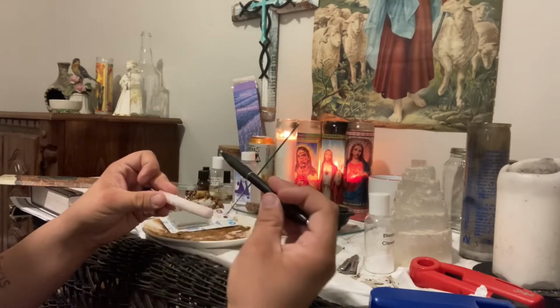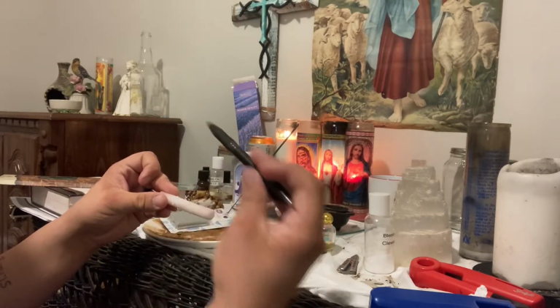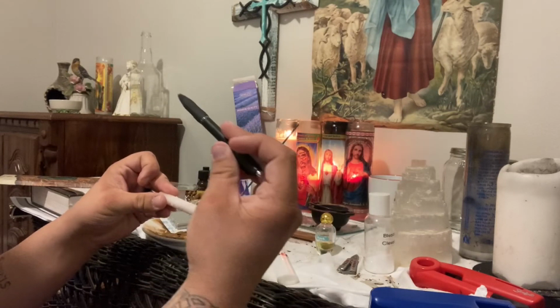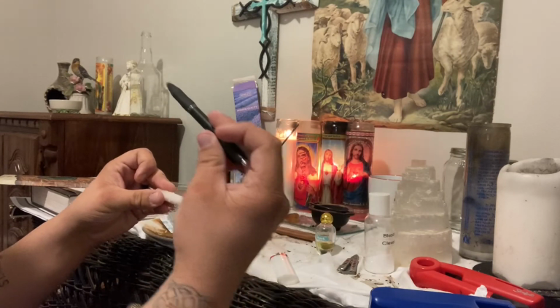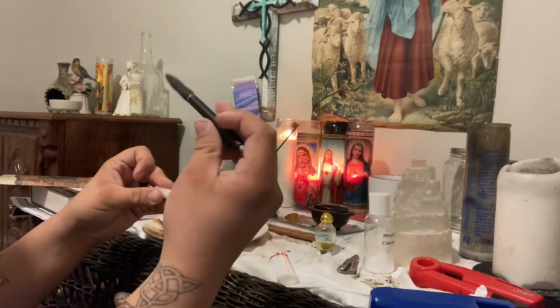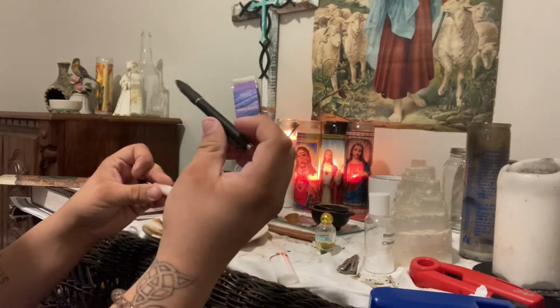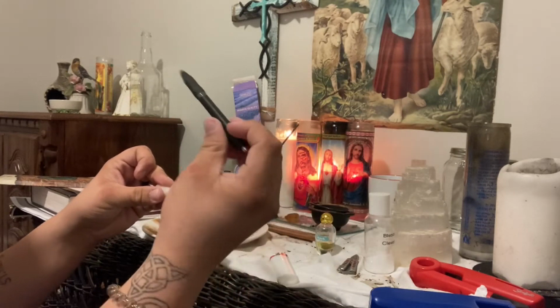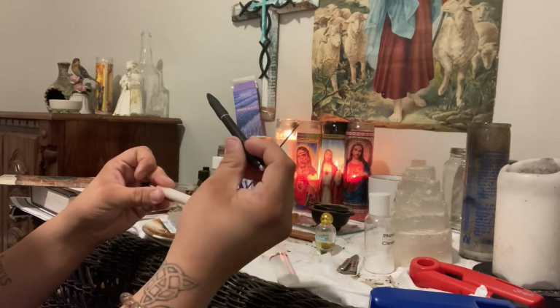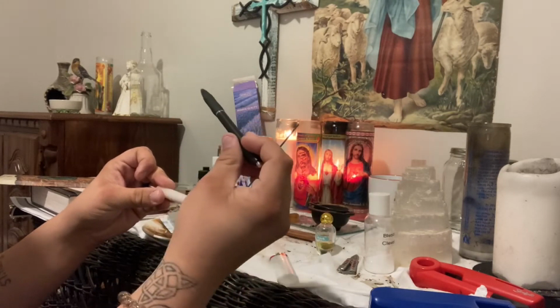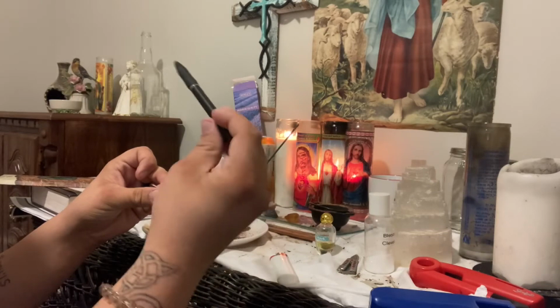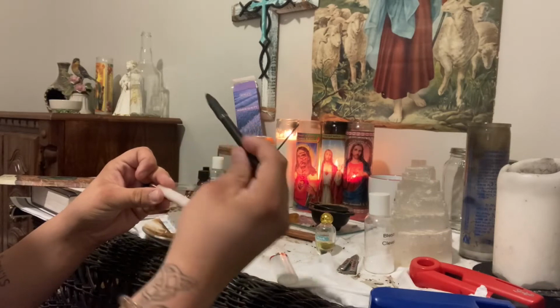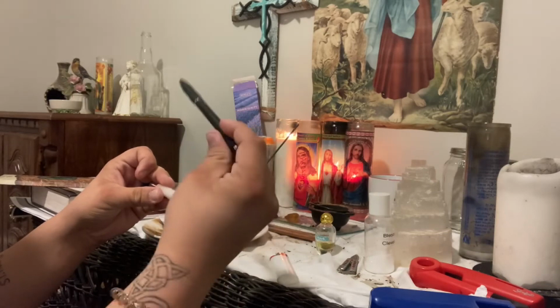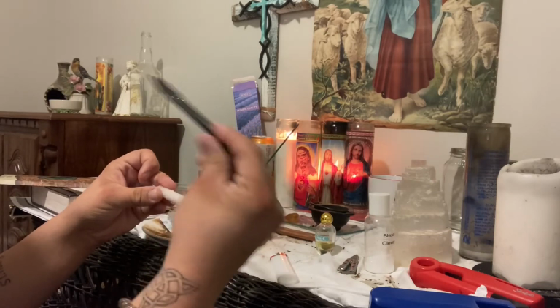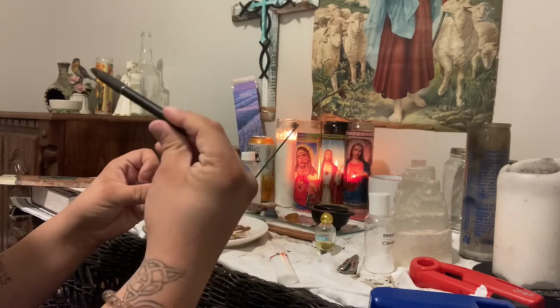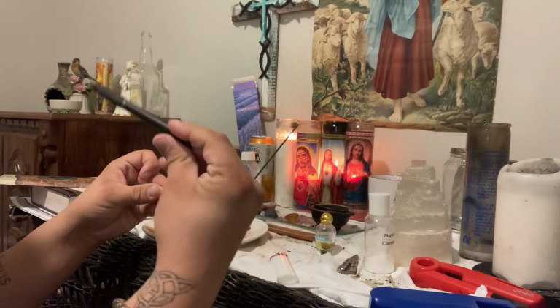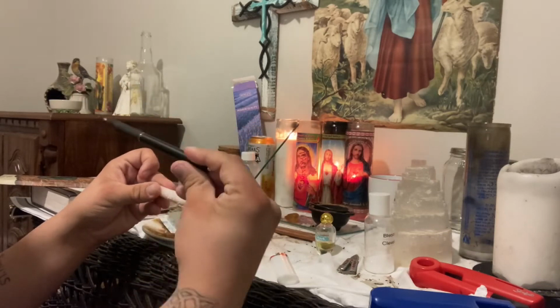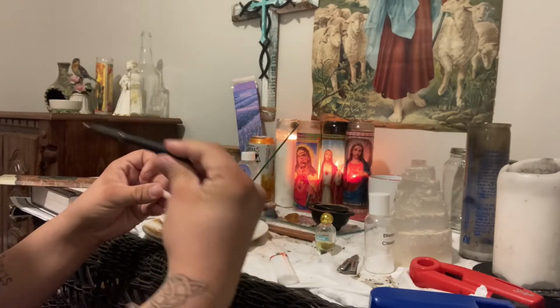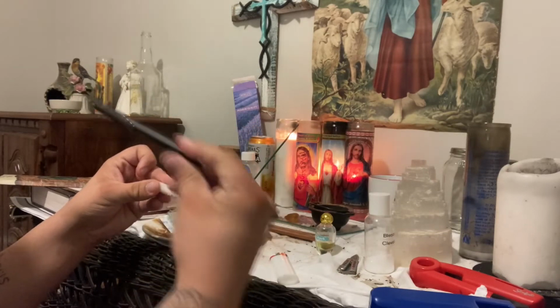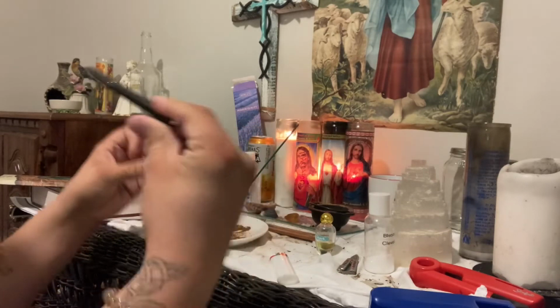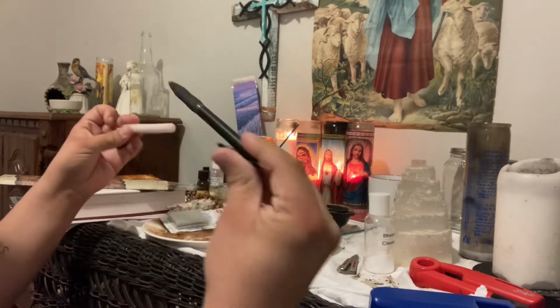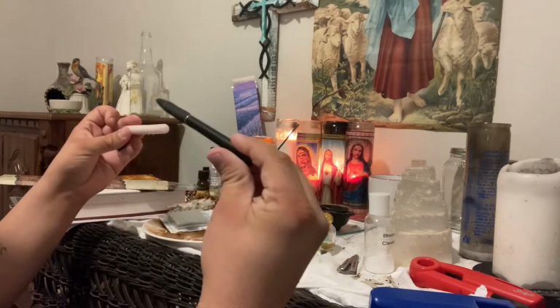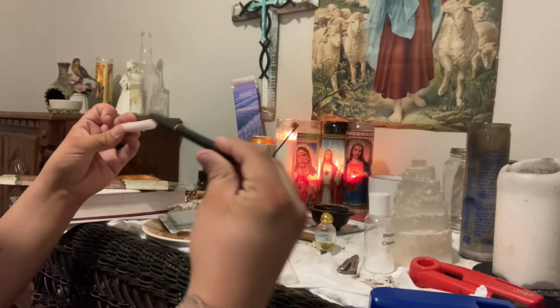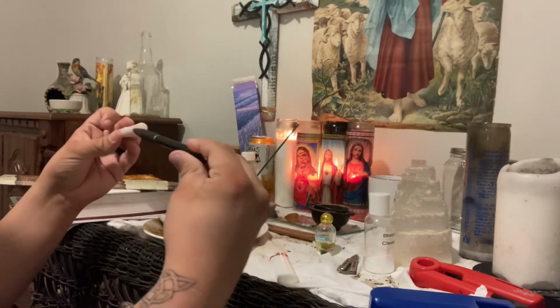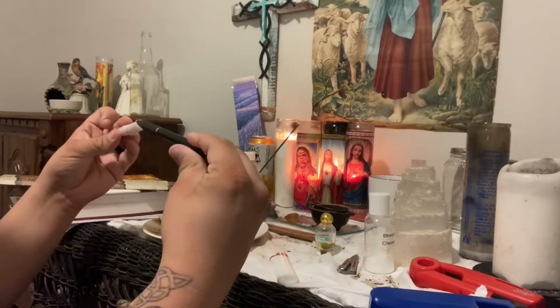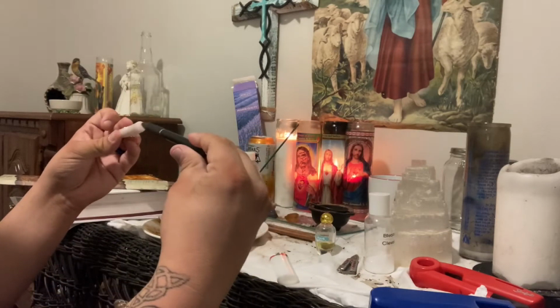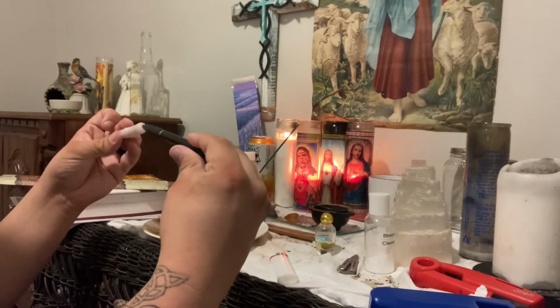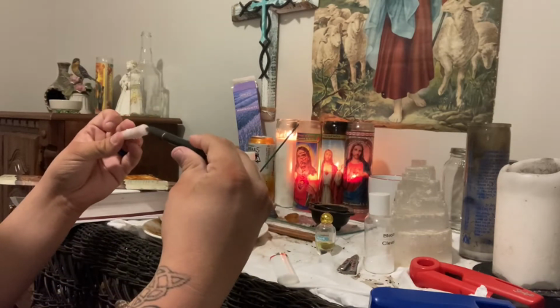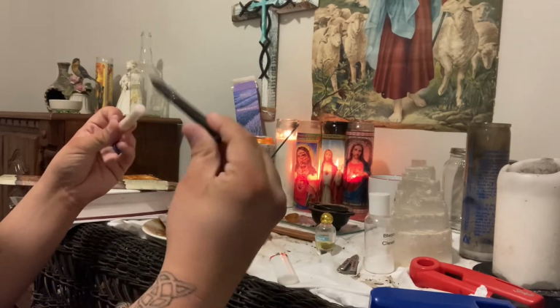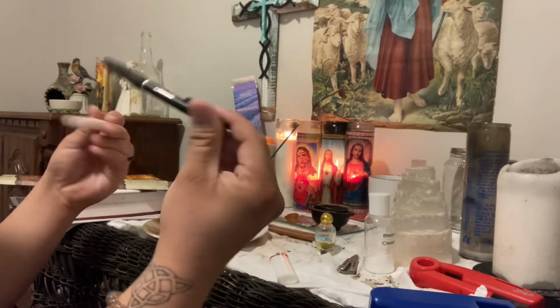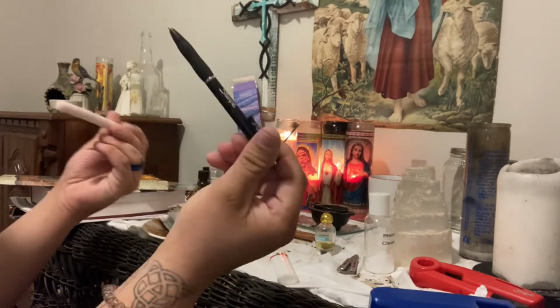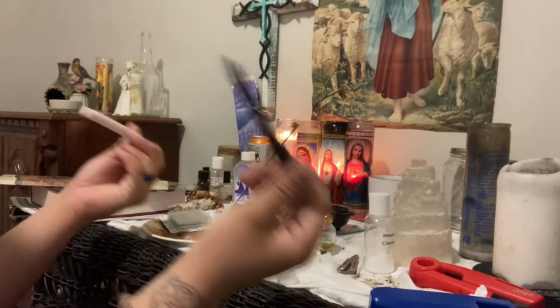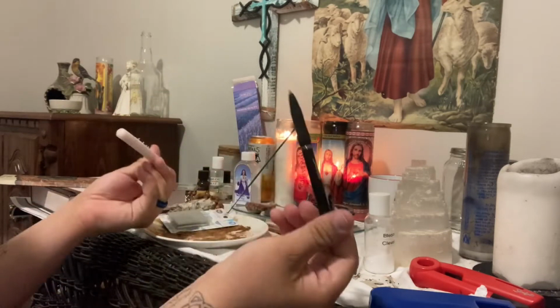I put money on top and protection on the bottom because the main reason why we're doing this spell is because we're moving.